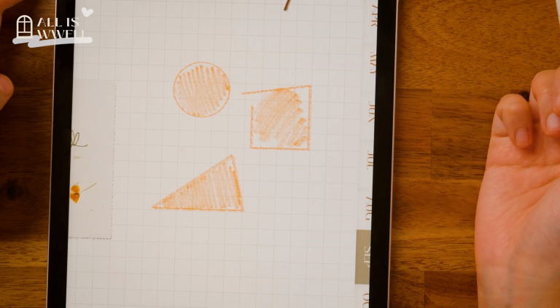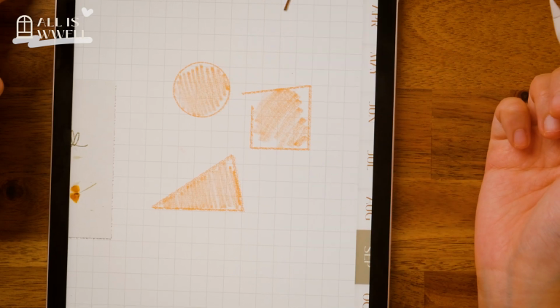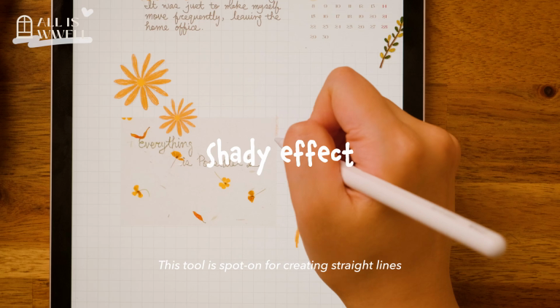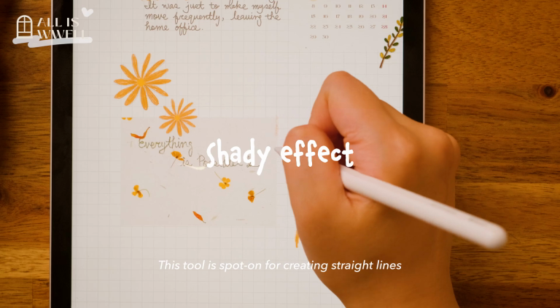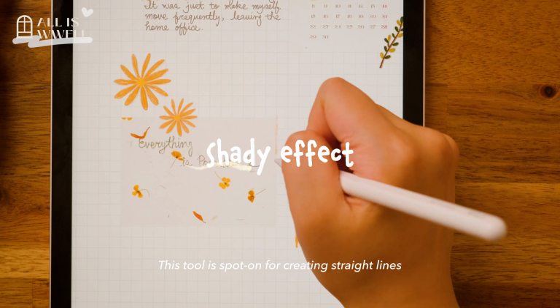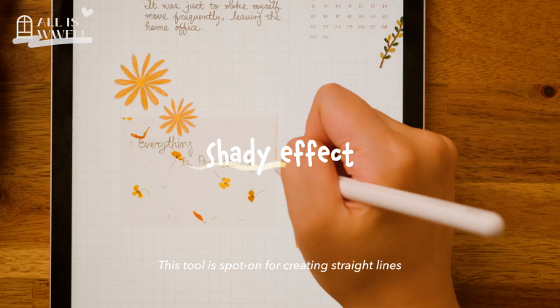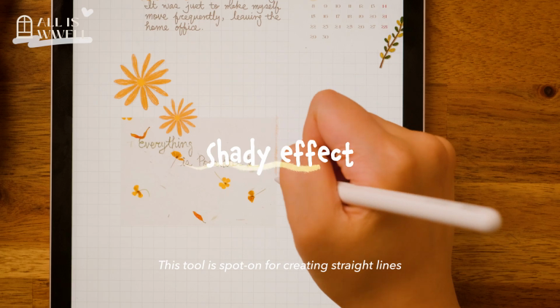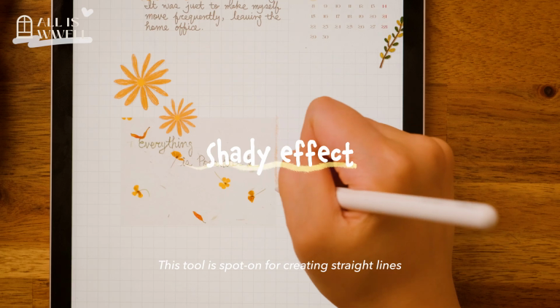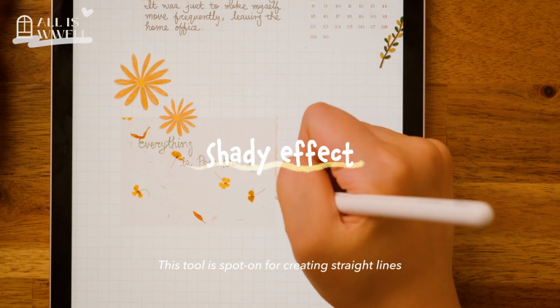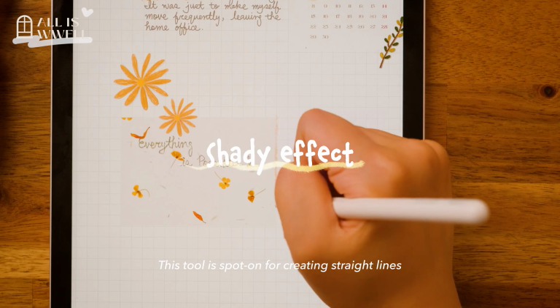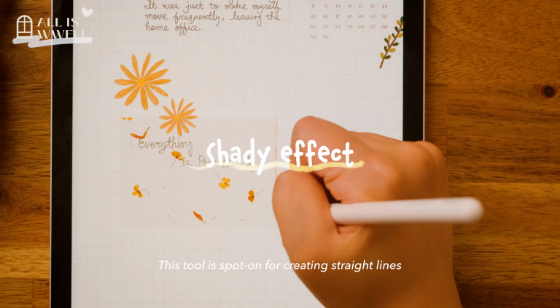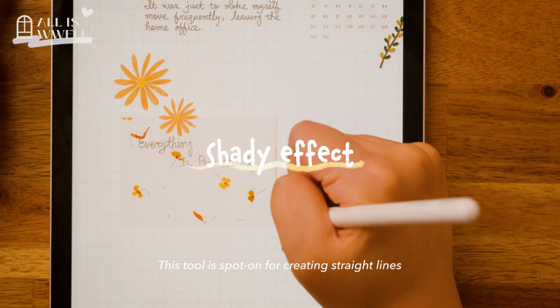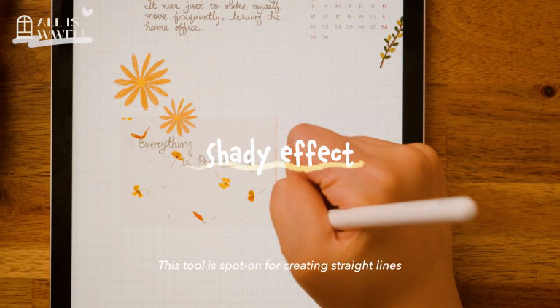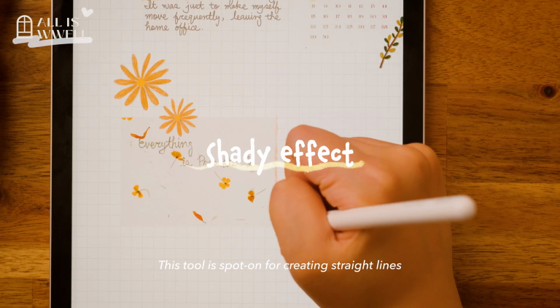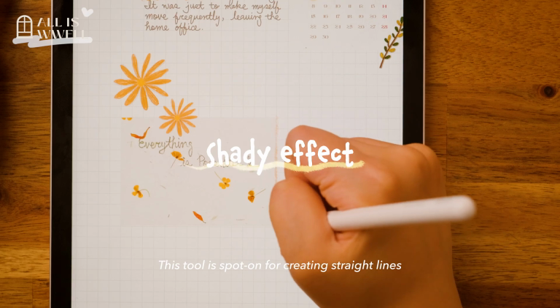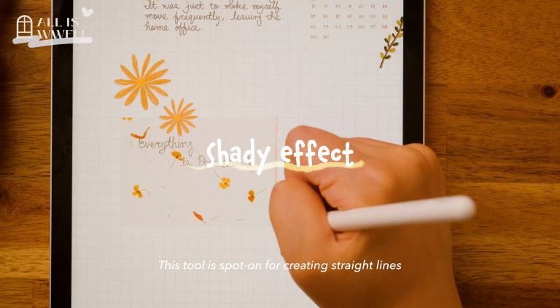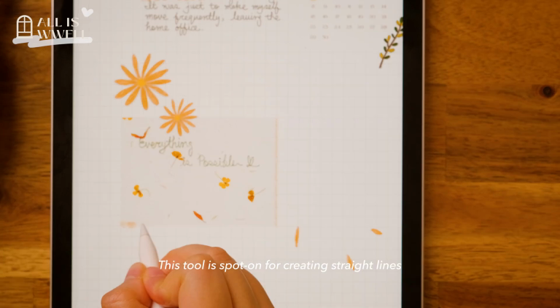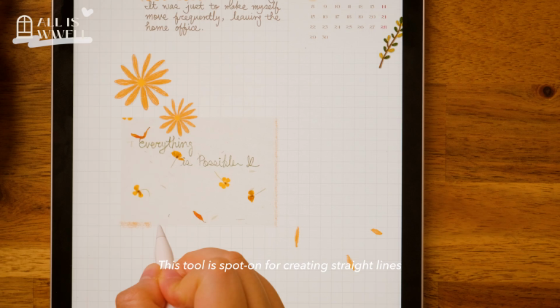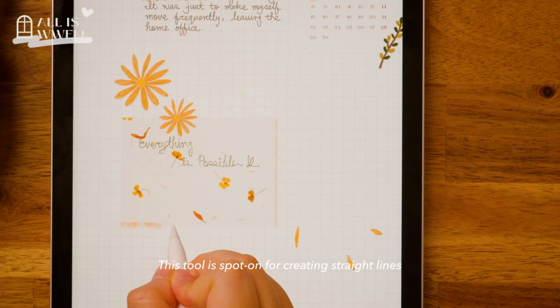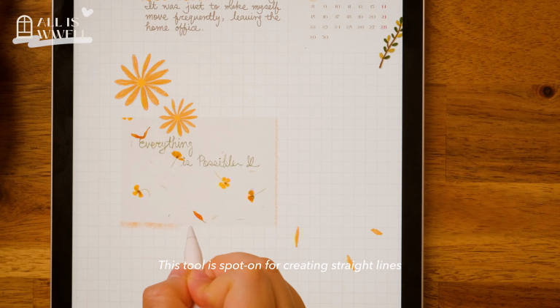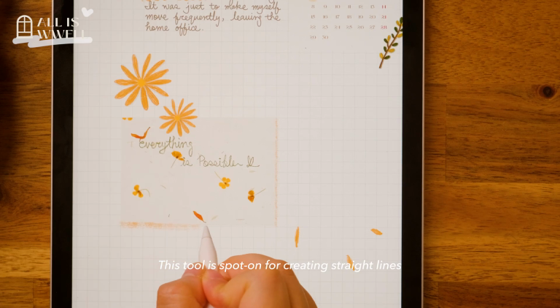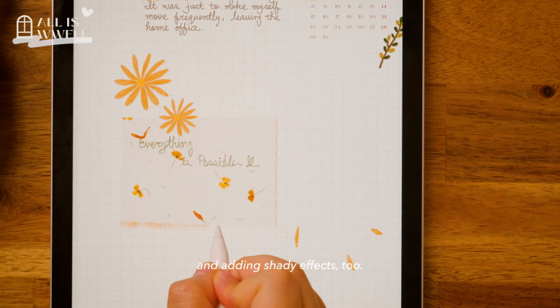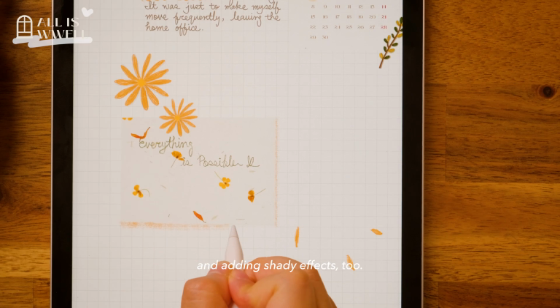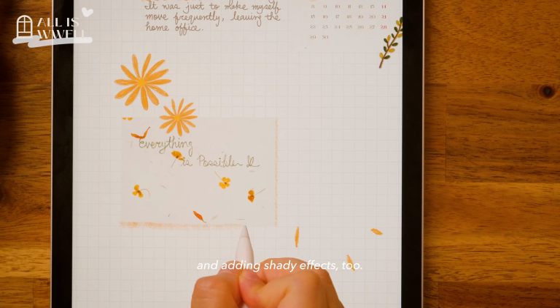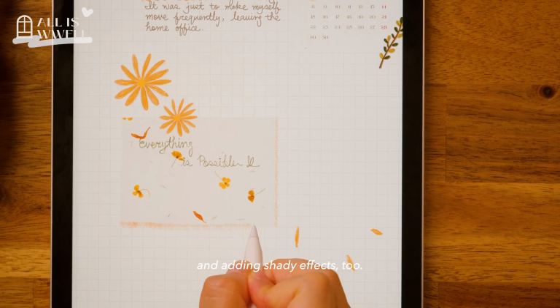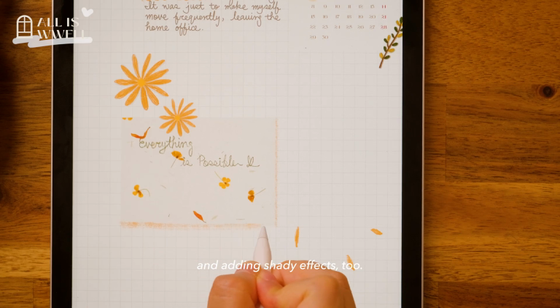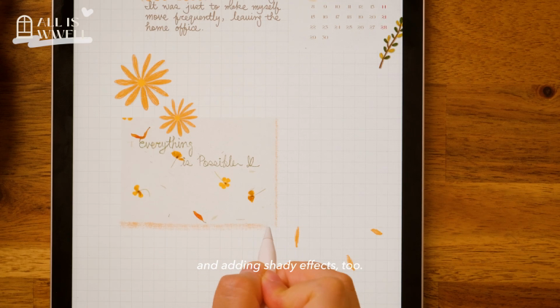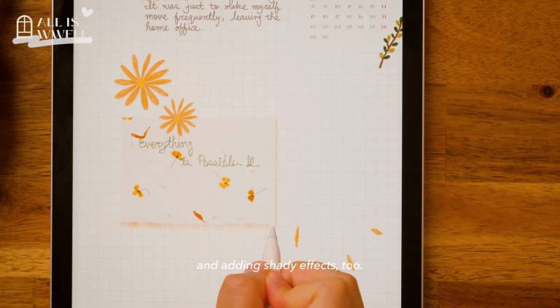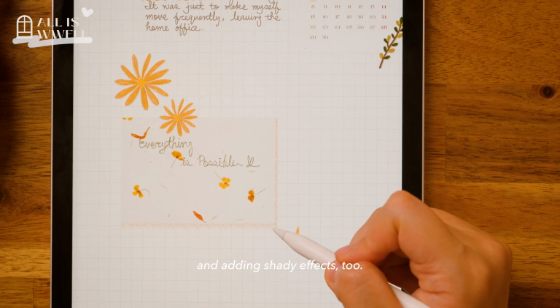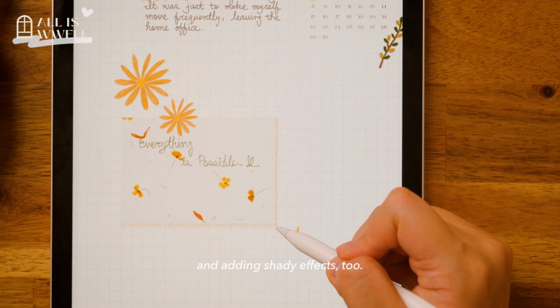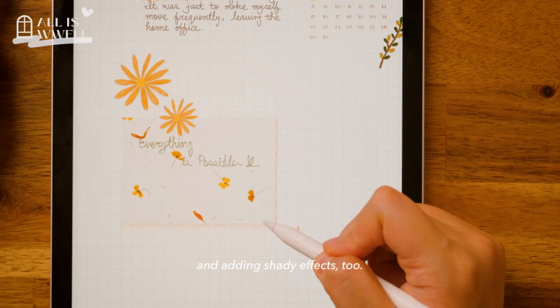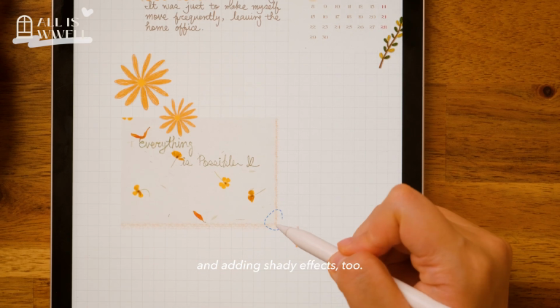This tool is spot on for creating straight lines and adding shading effects too.